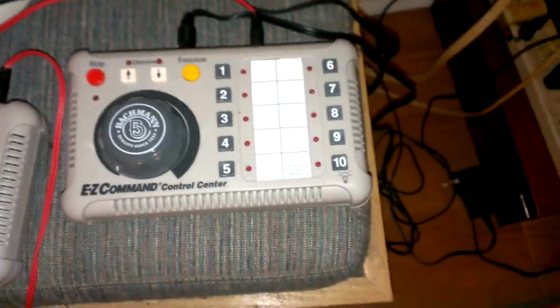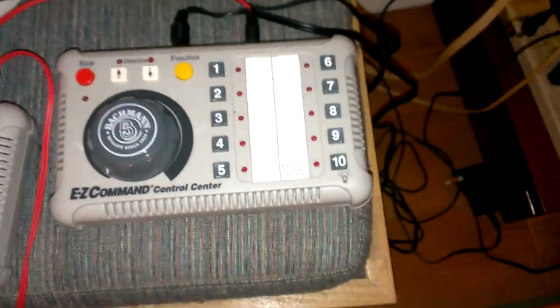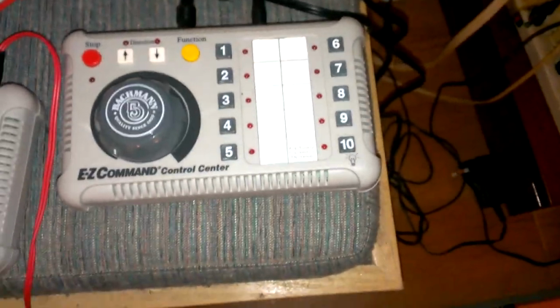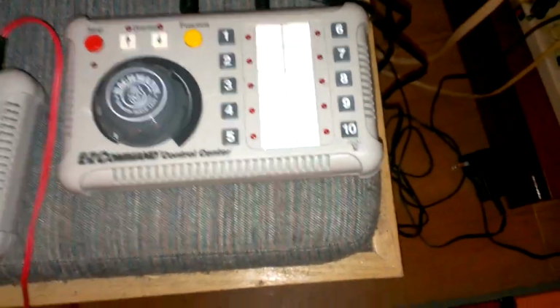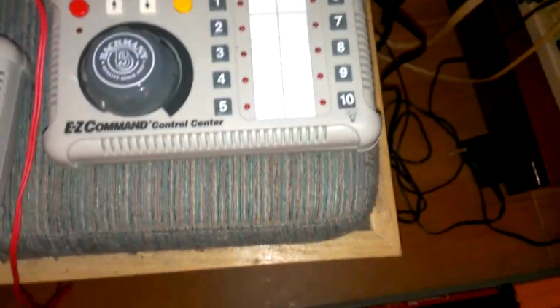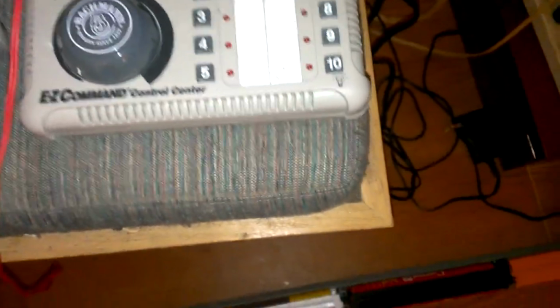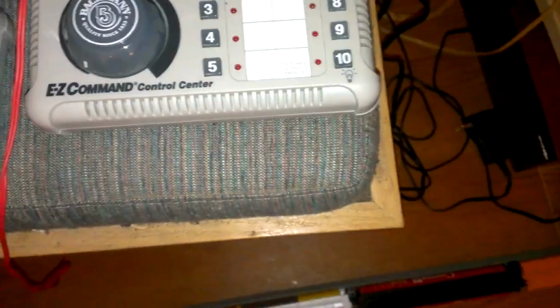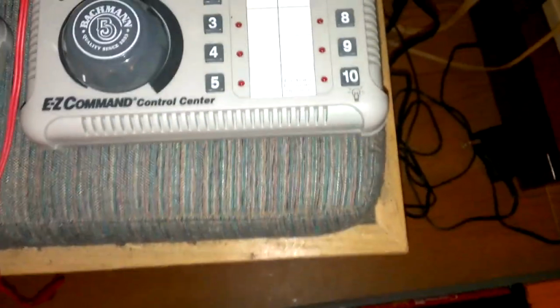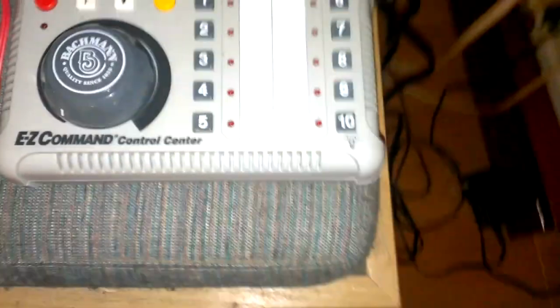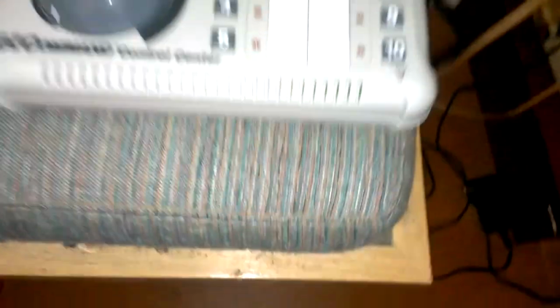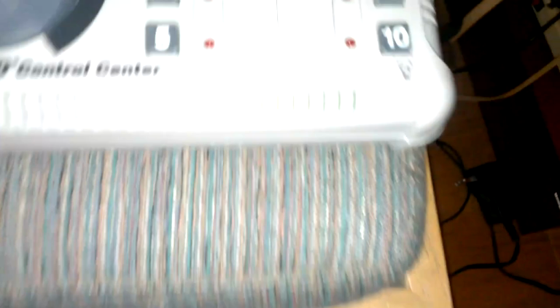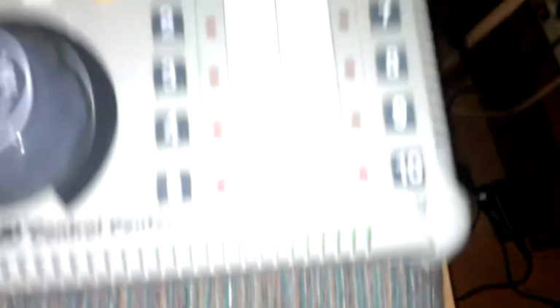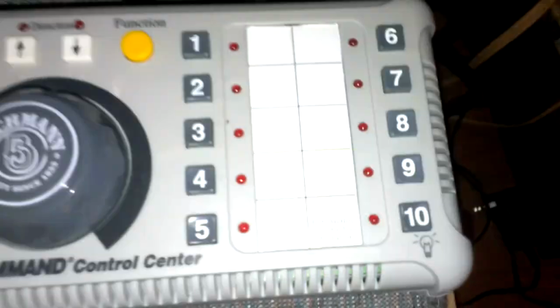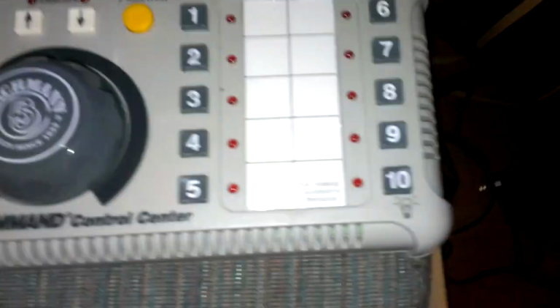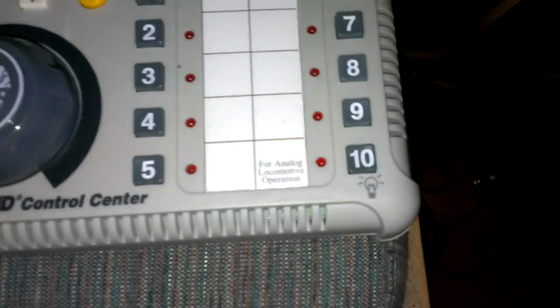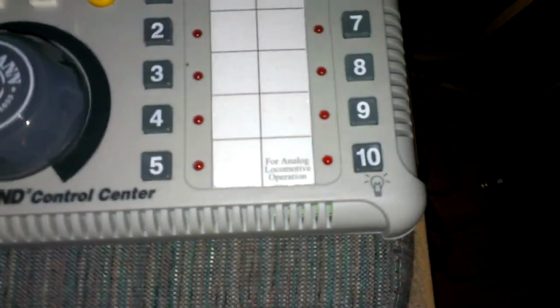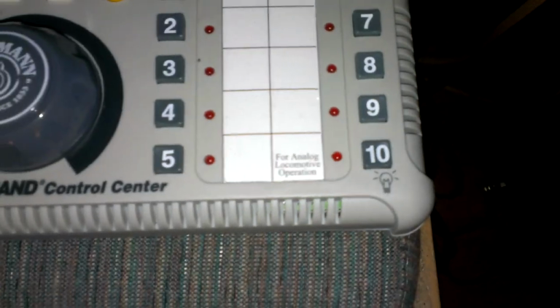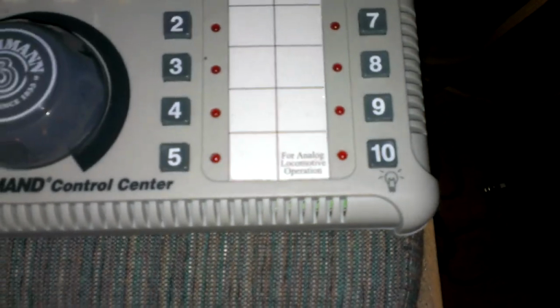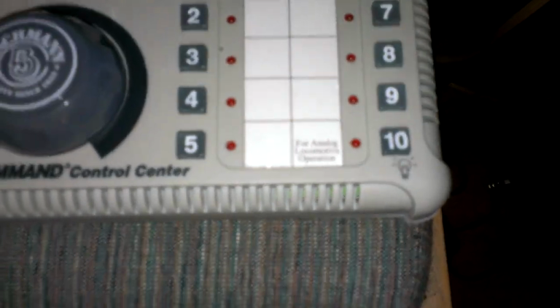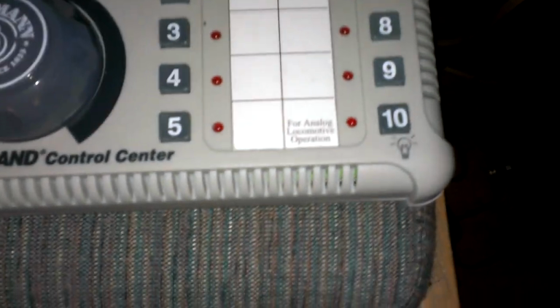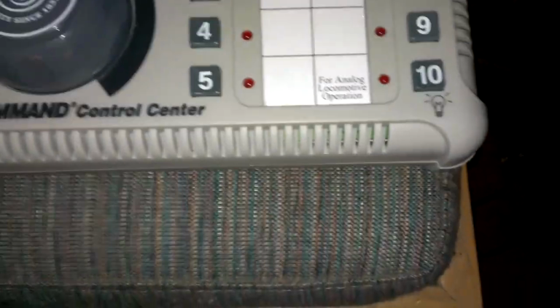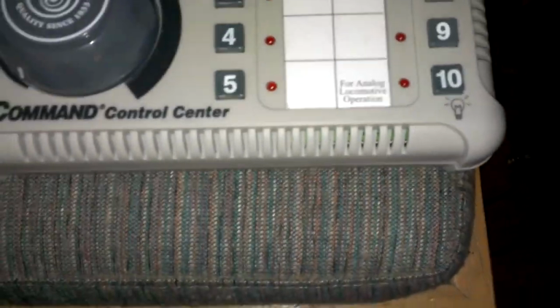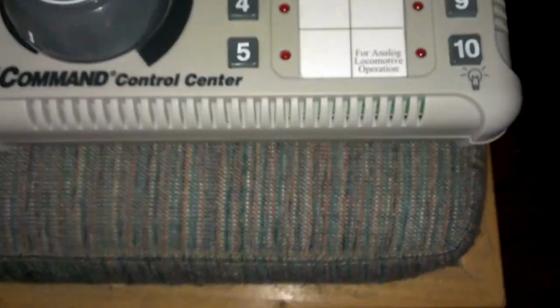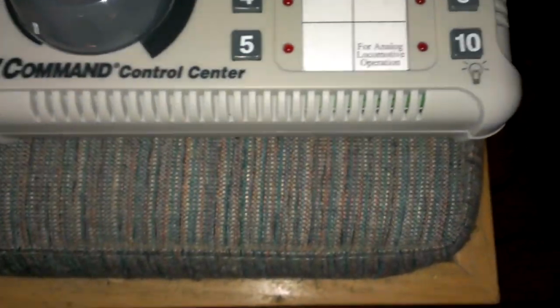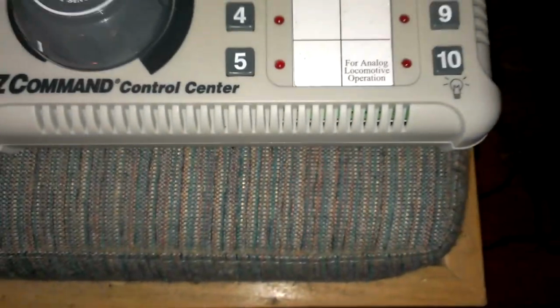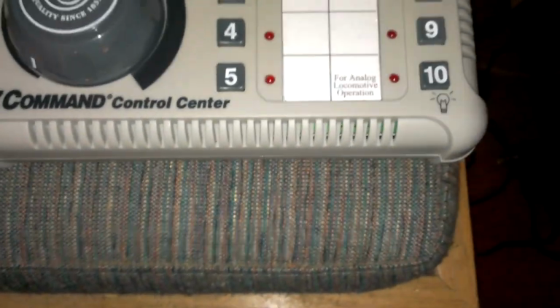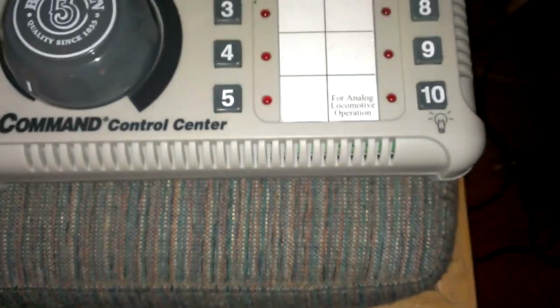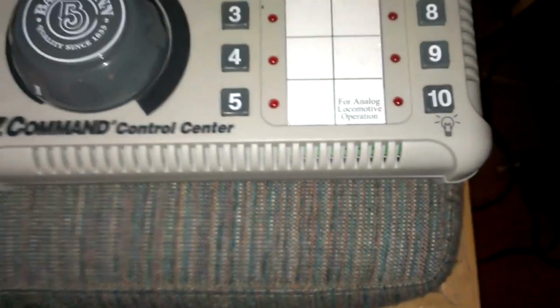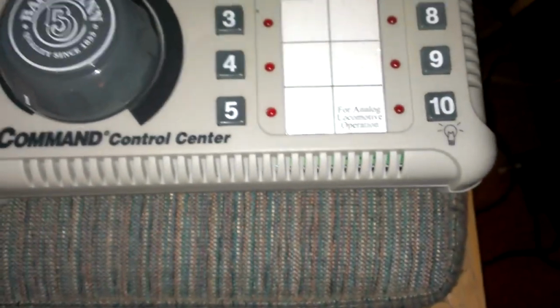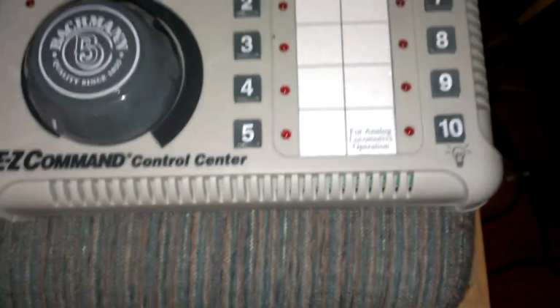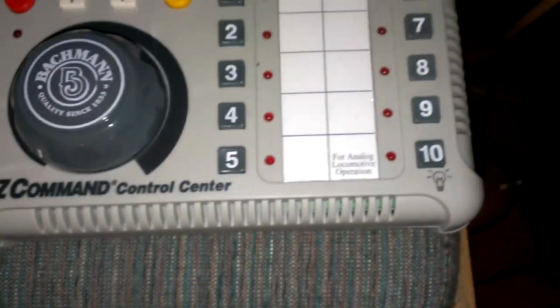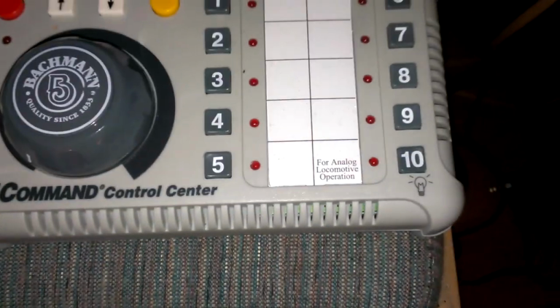And the 10 — well, as you can see, it says analog, or the DC engine.